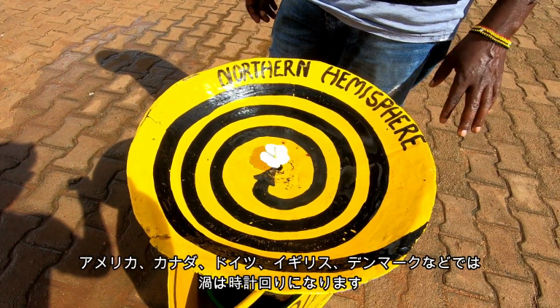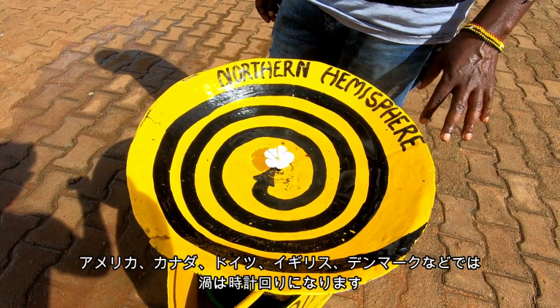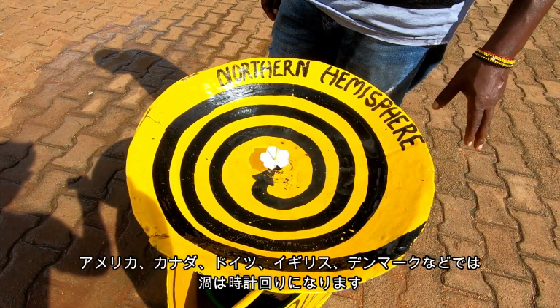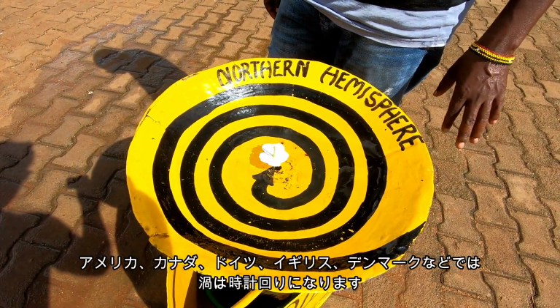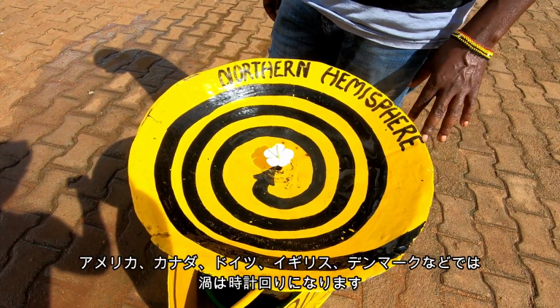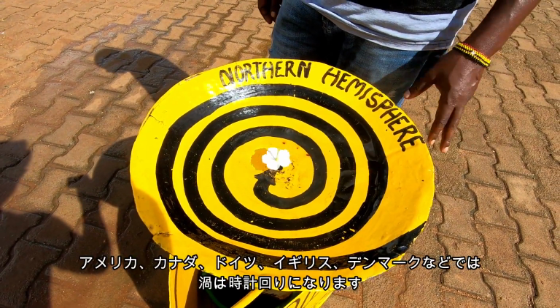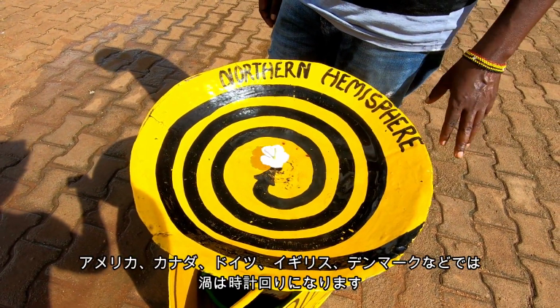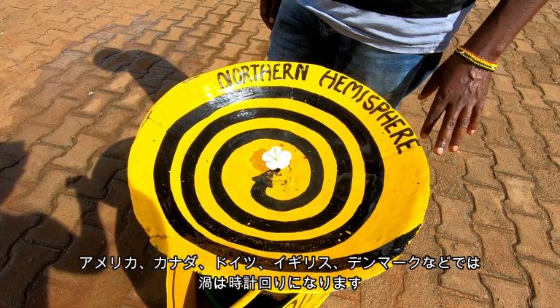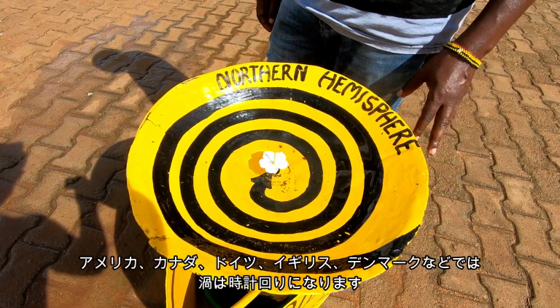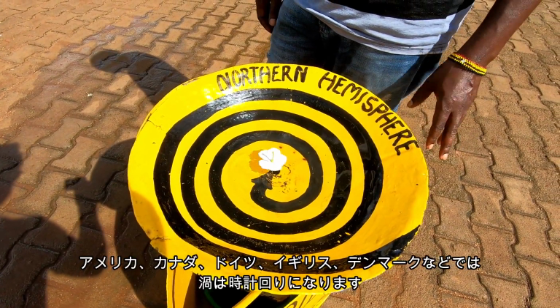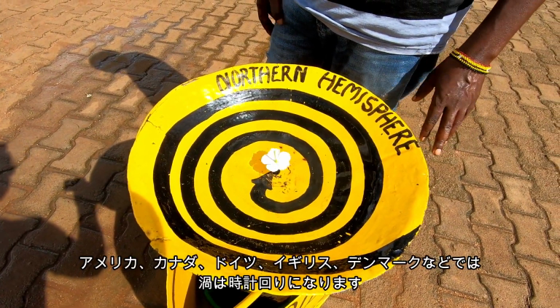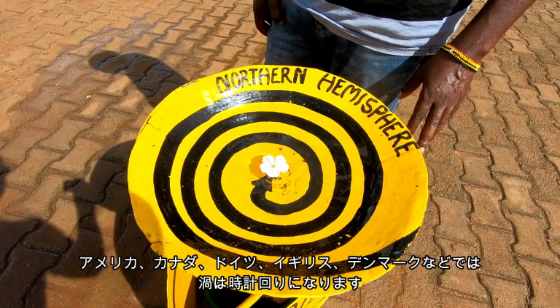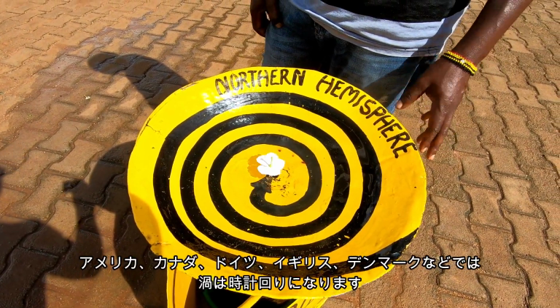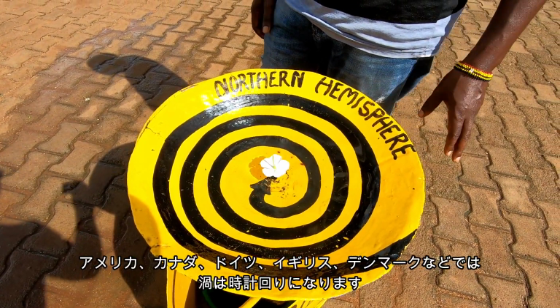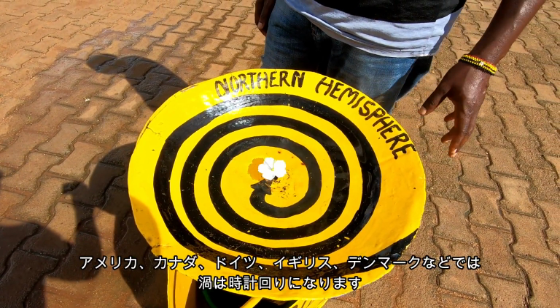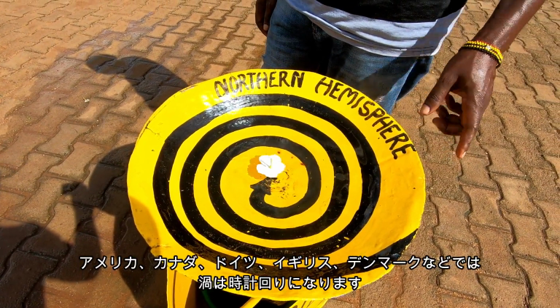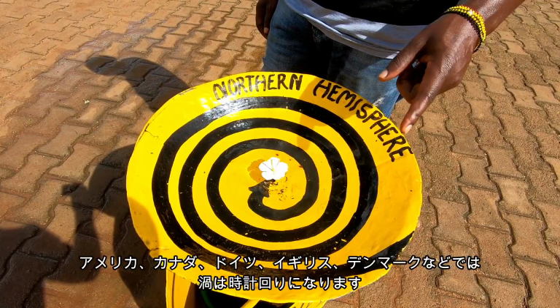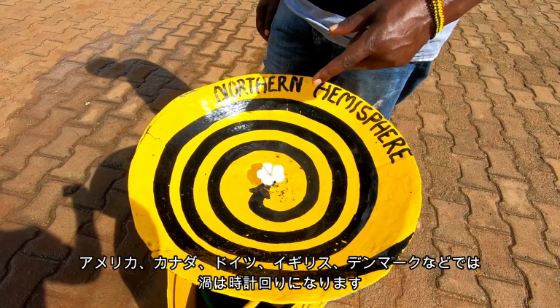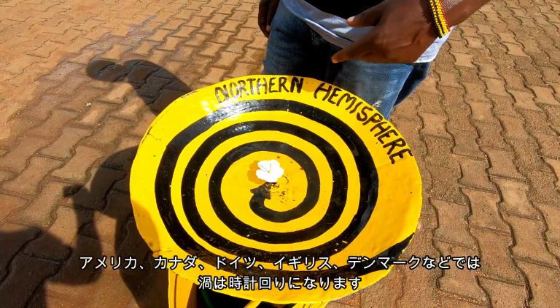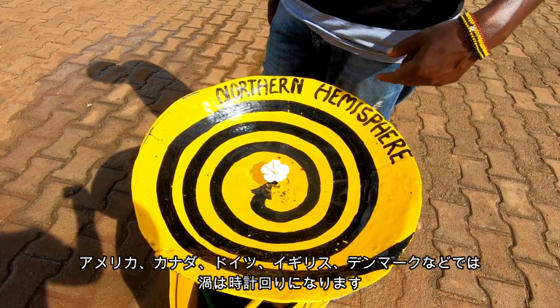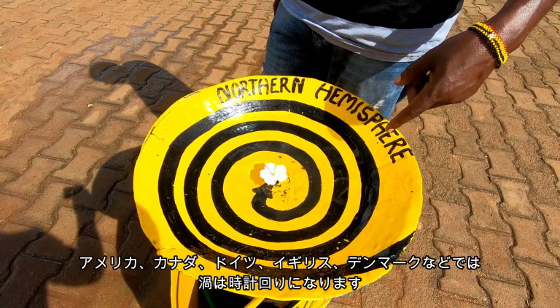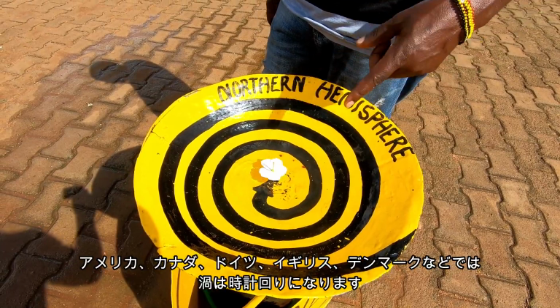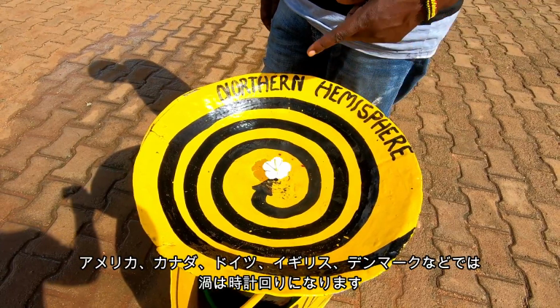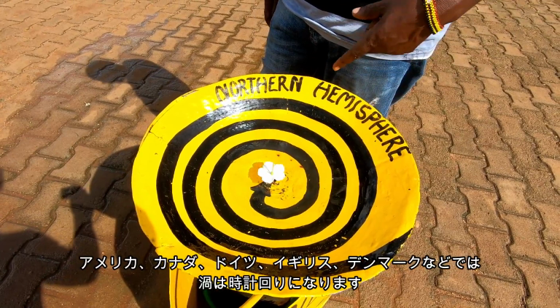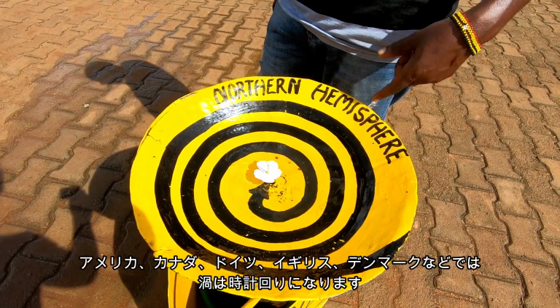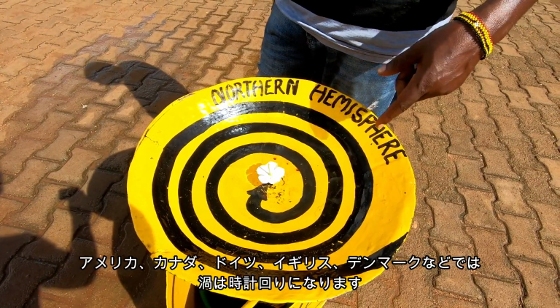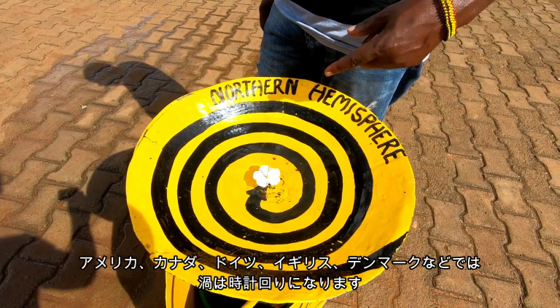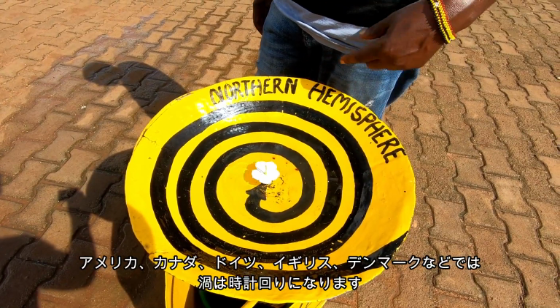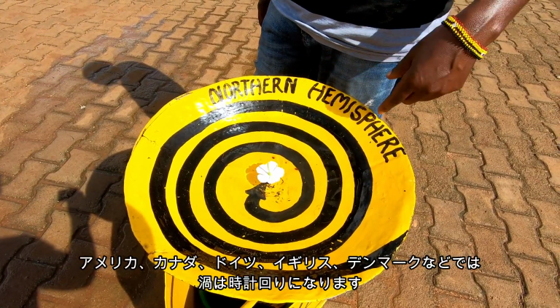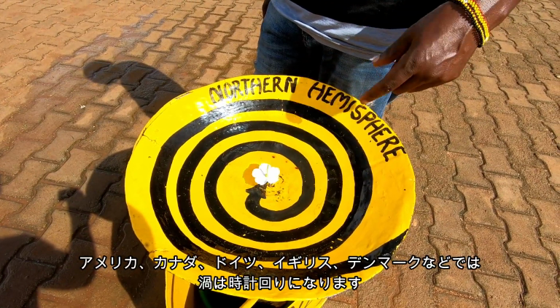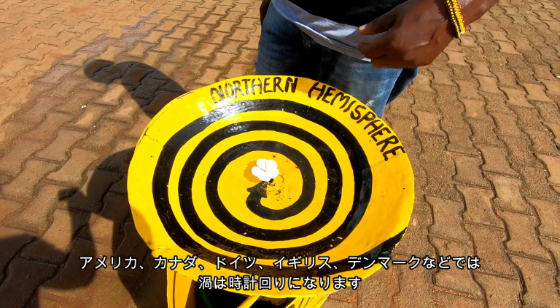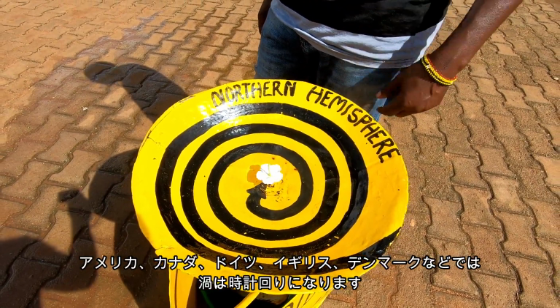America, Canada, Germany, UK, Denmark — all the continents in the Northern Hemisphere have to be clockwise.